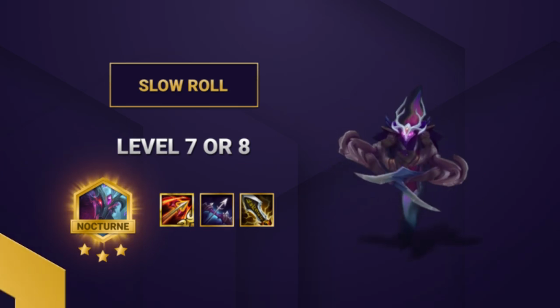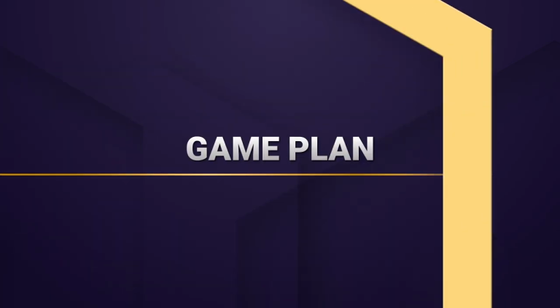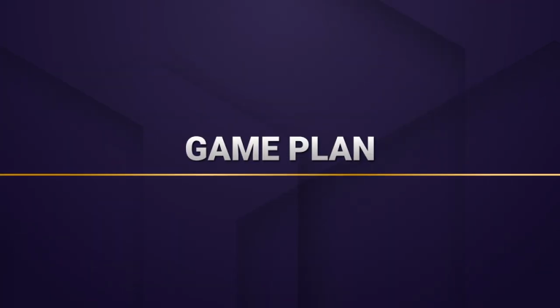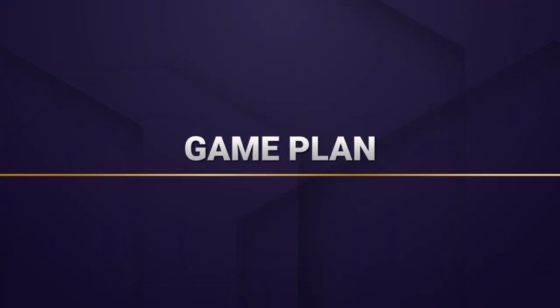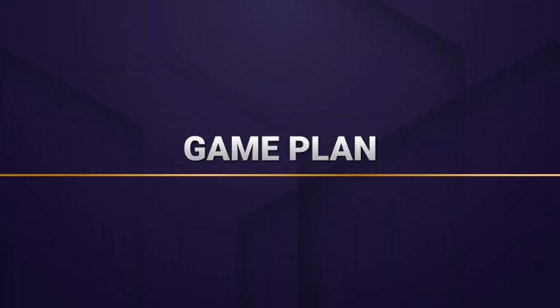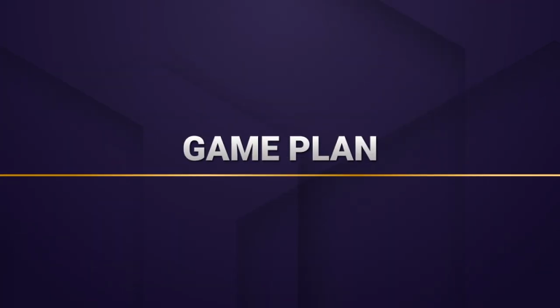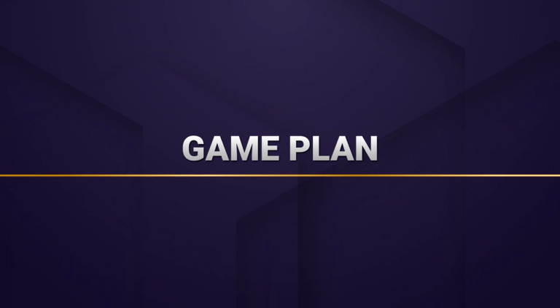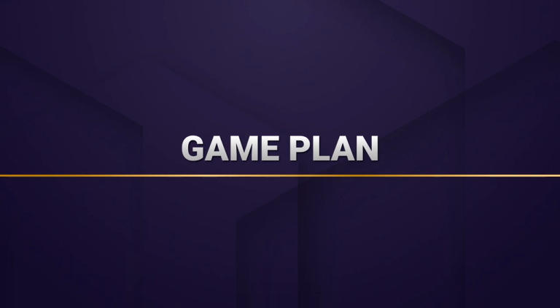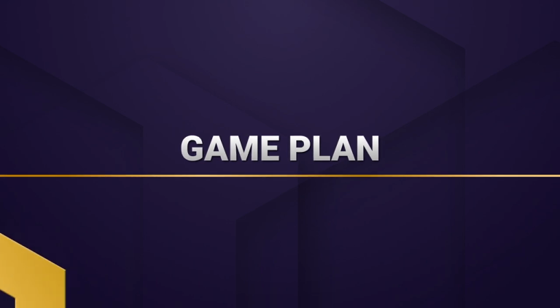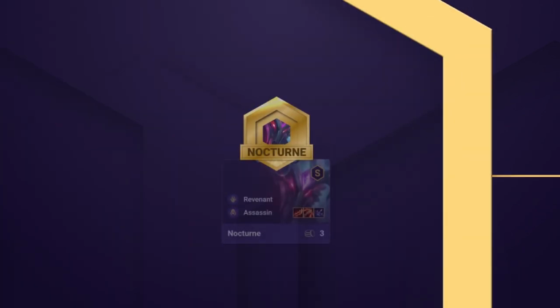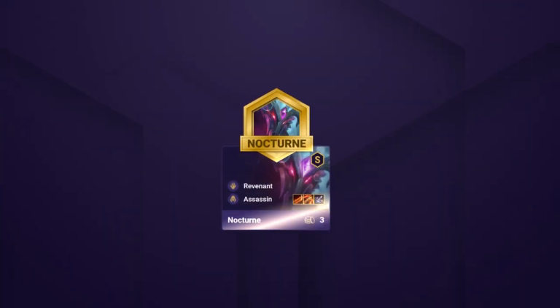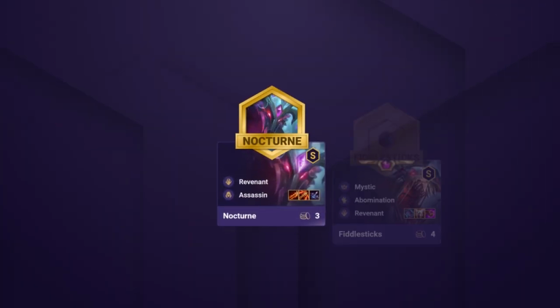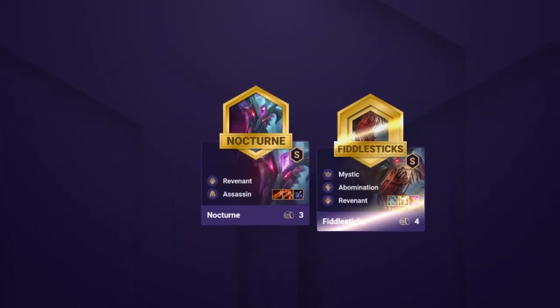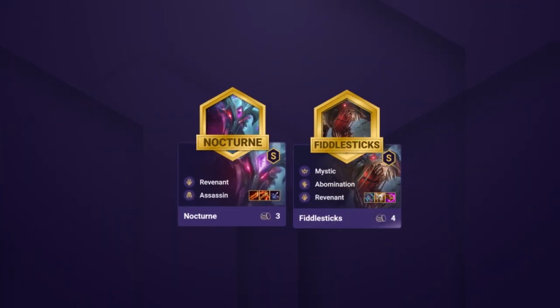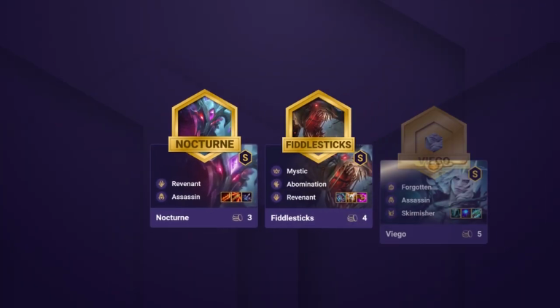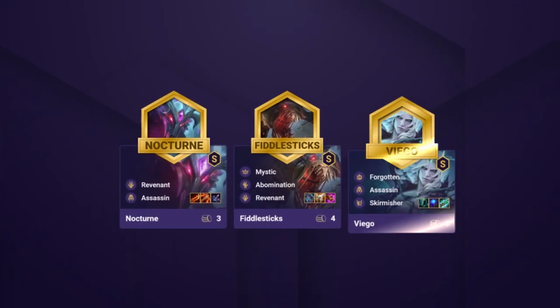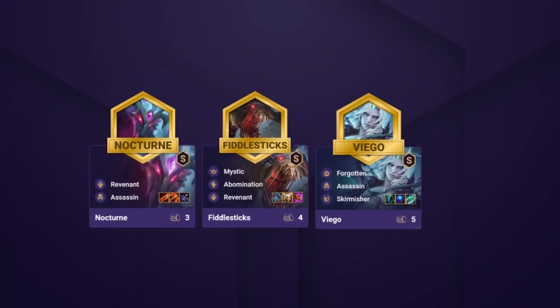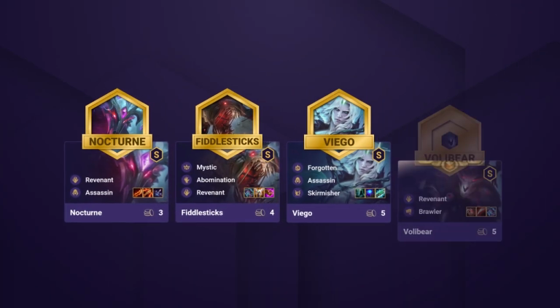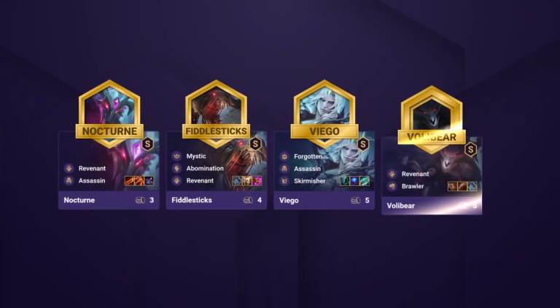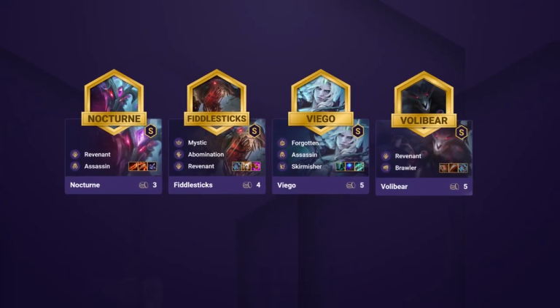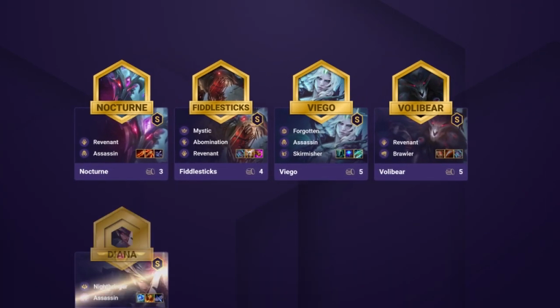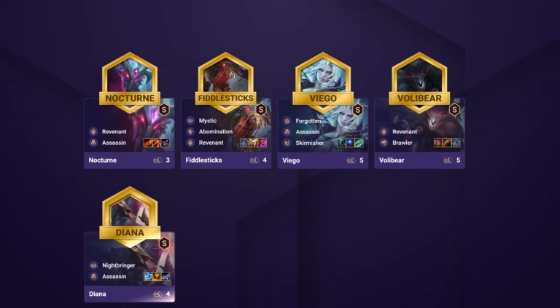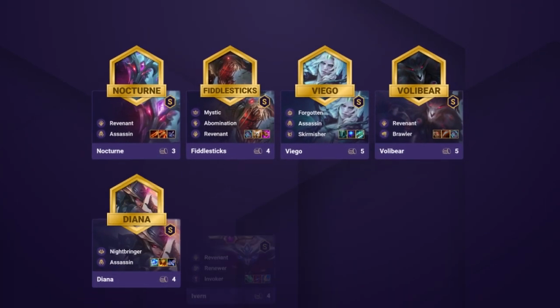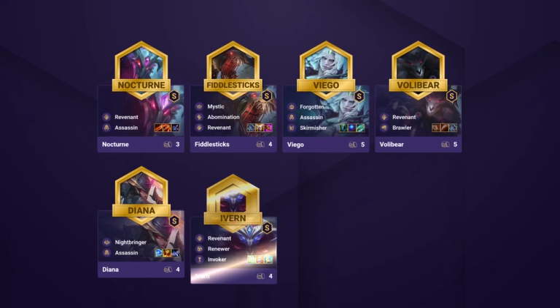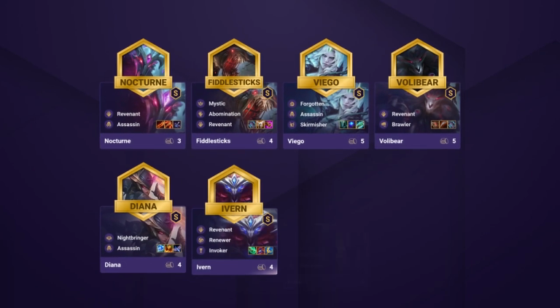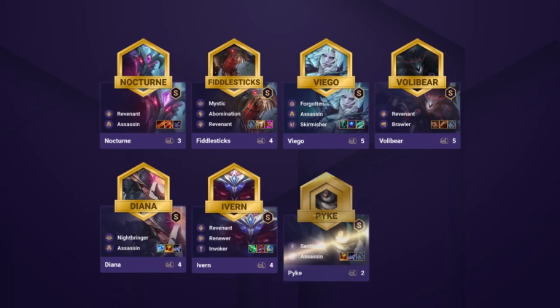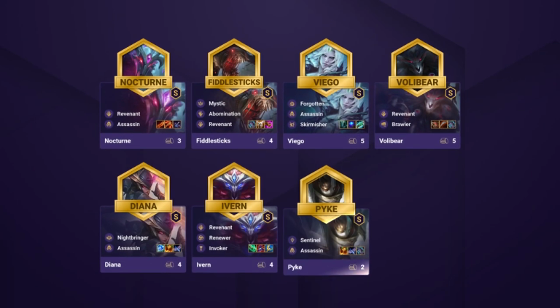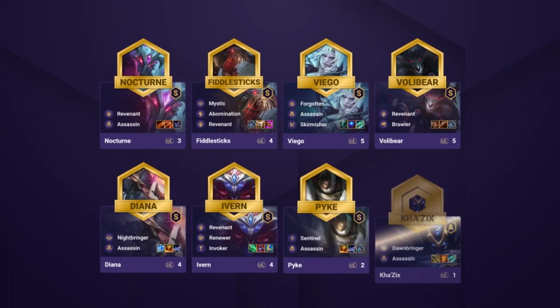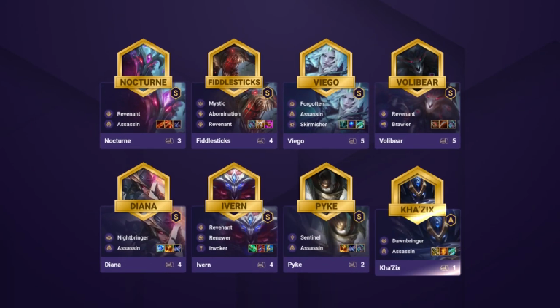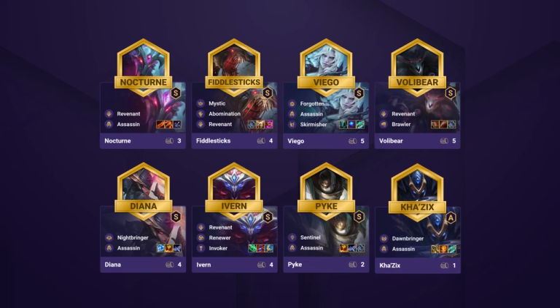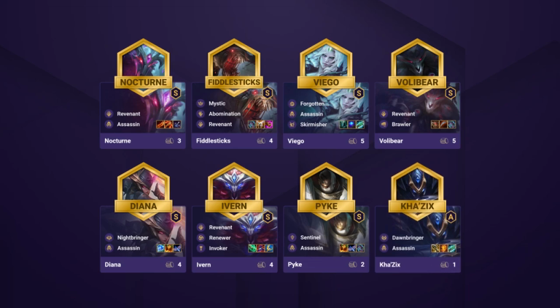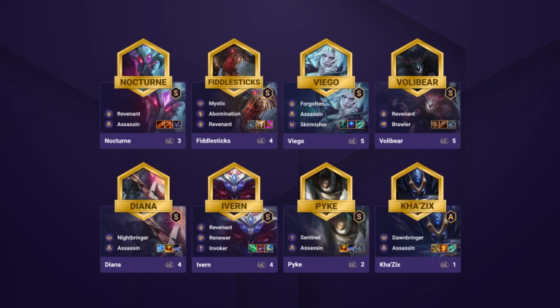At level 8, you'll want to run Nocturne, Fiddlesticks, Viego, Volibear, Diana, Ivern, Pyke, and Kha'Zix.